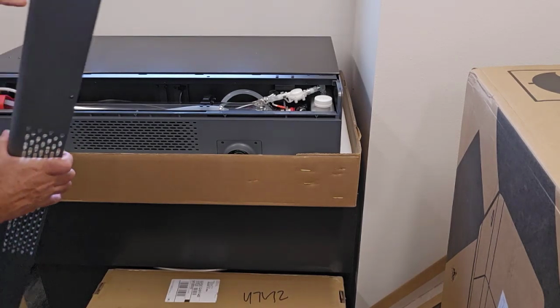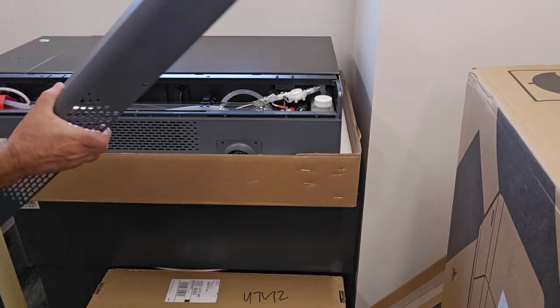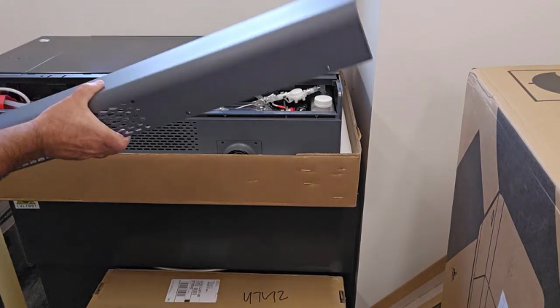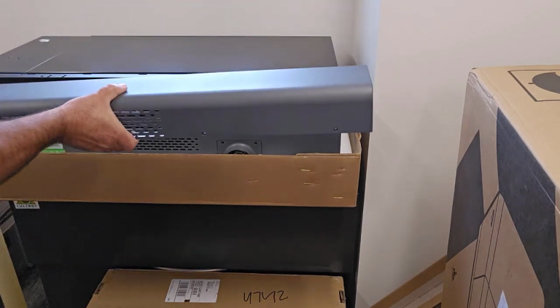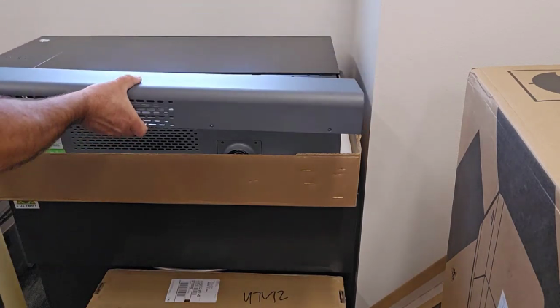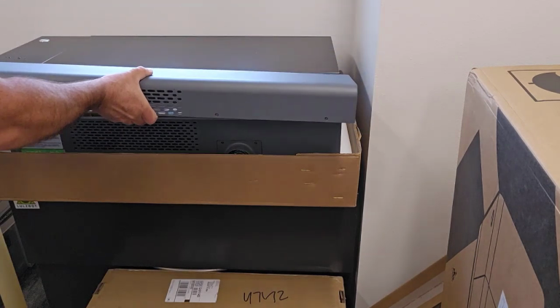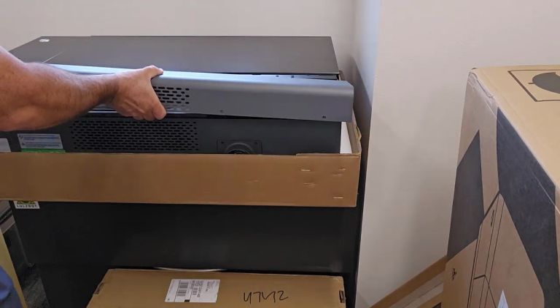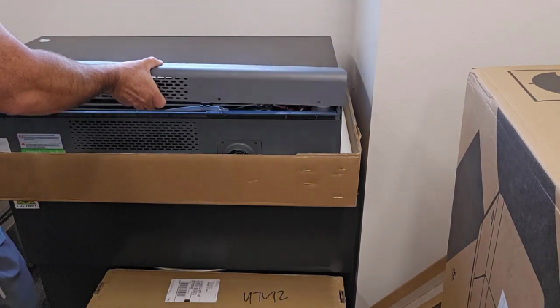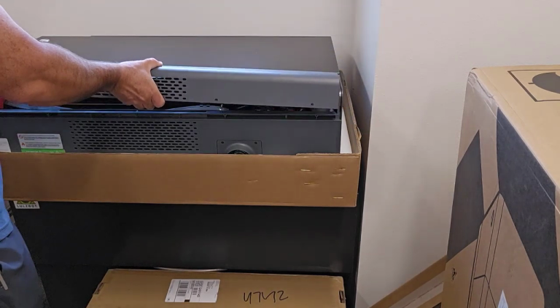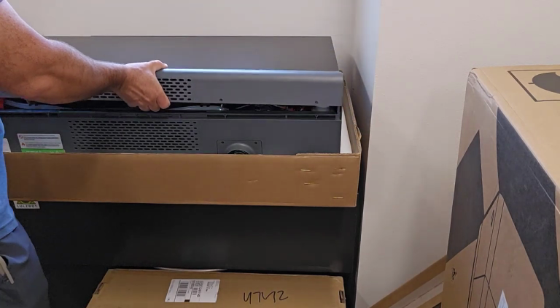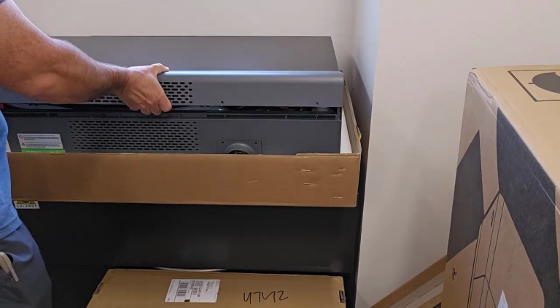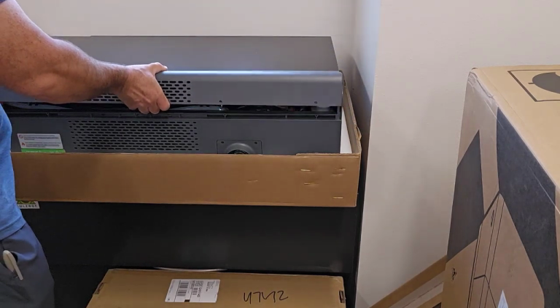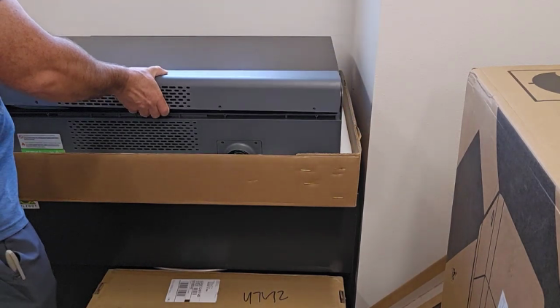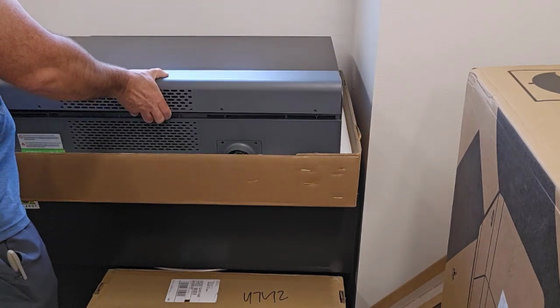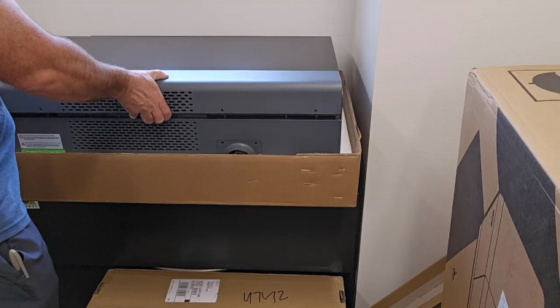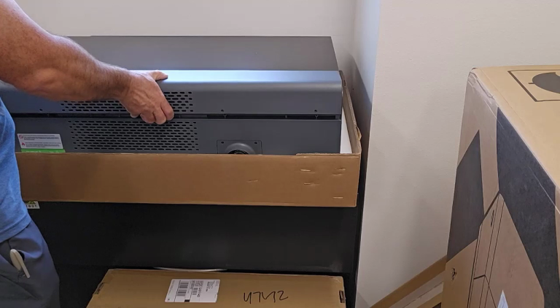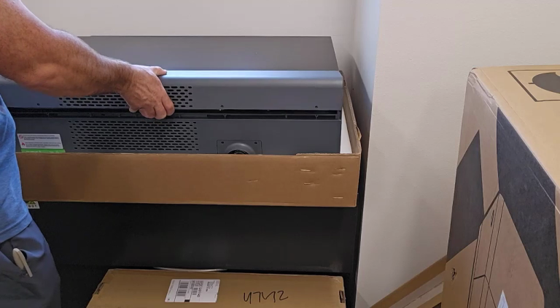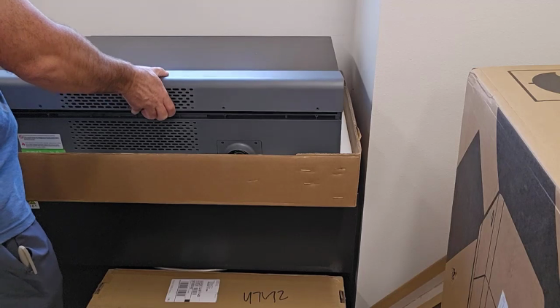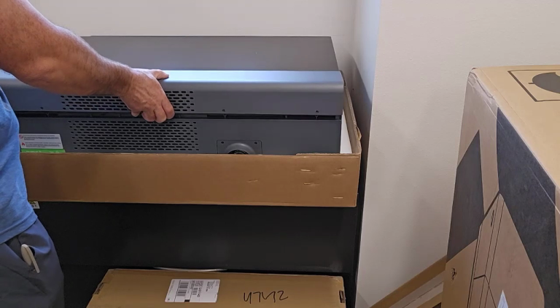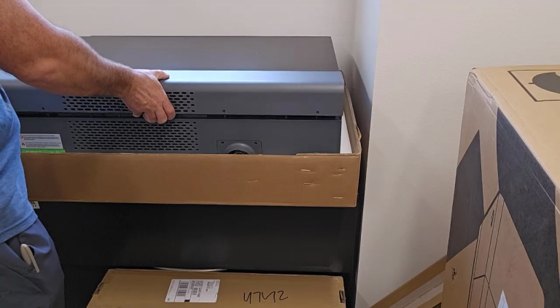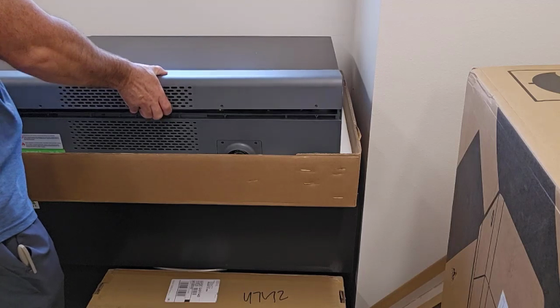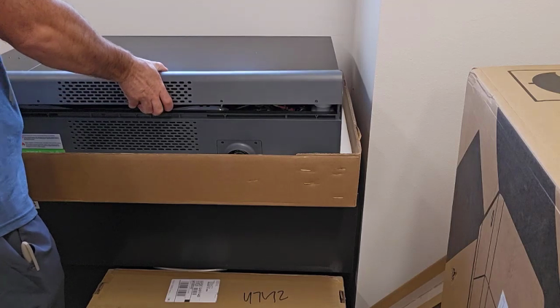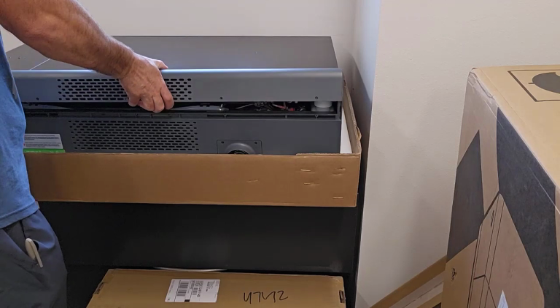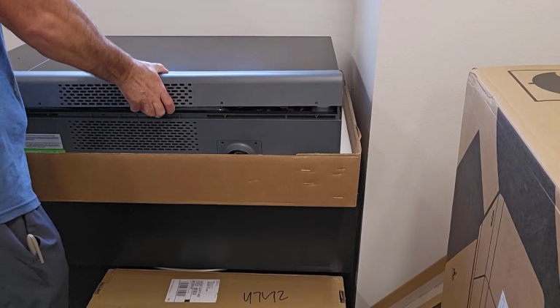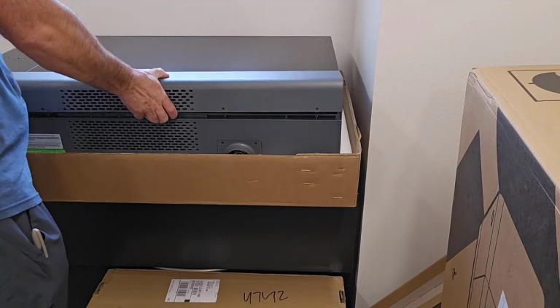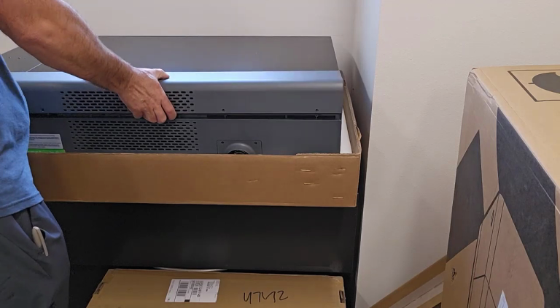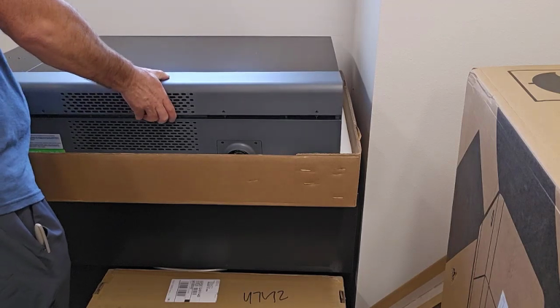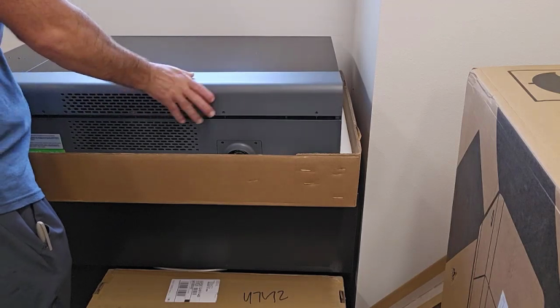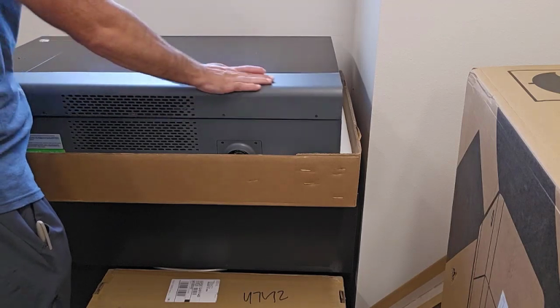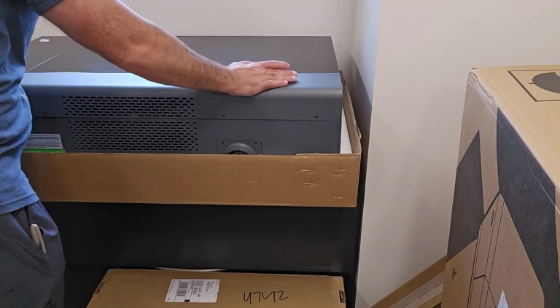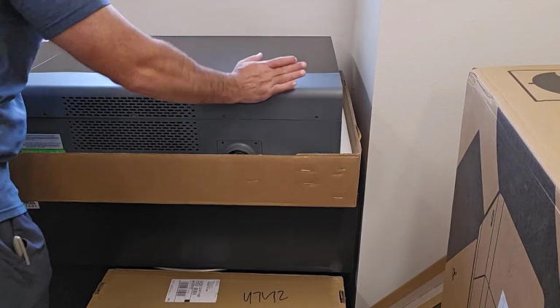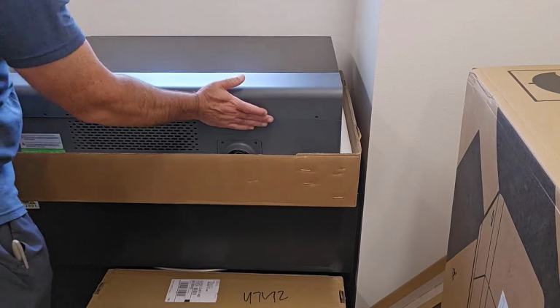Now I'm just going to put the back cover back on again, popping it on and putting all the screws back in.